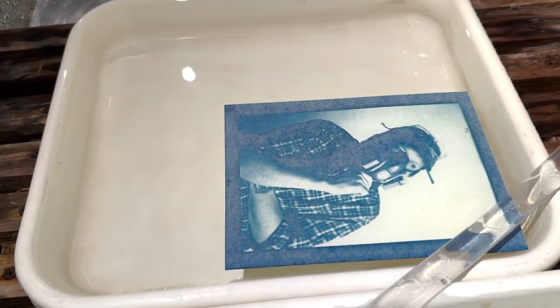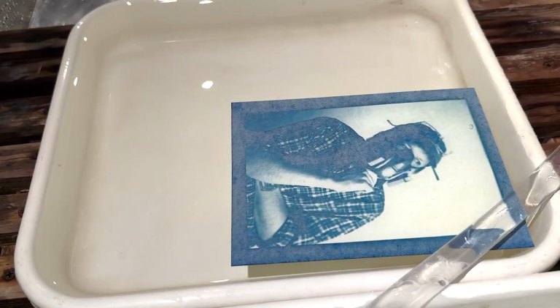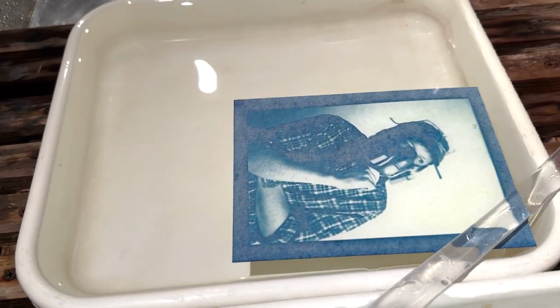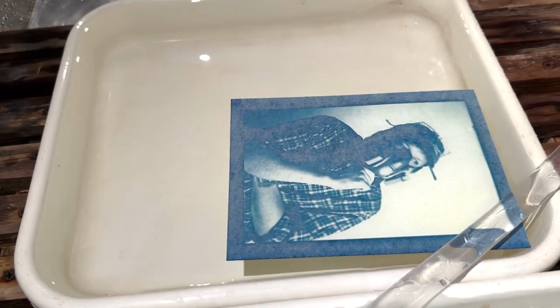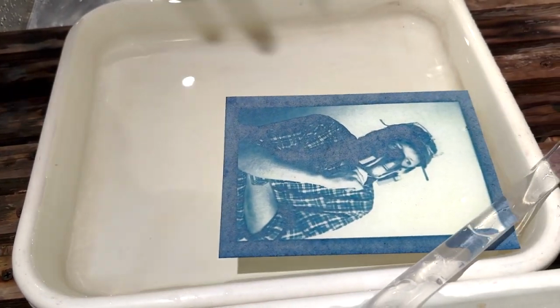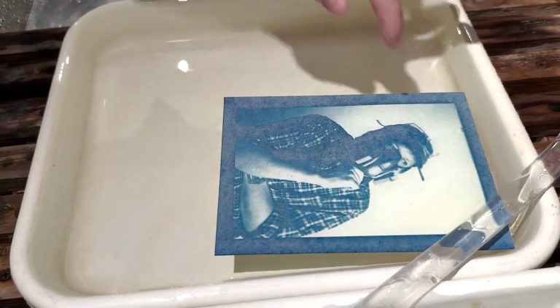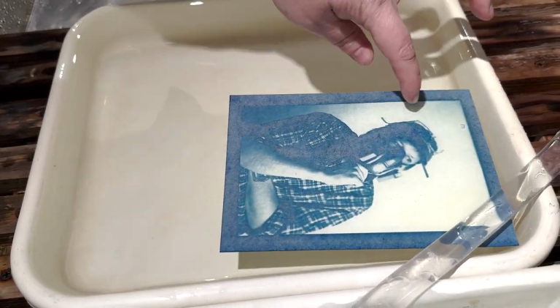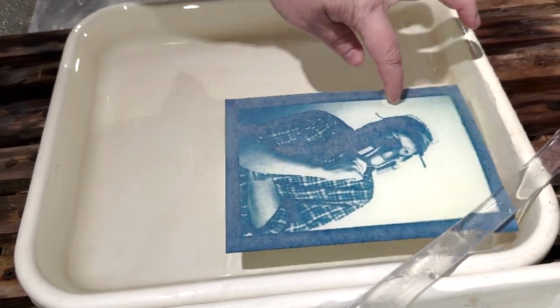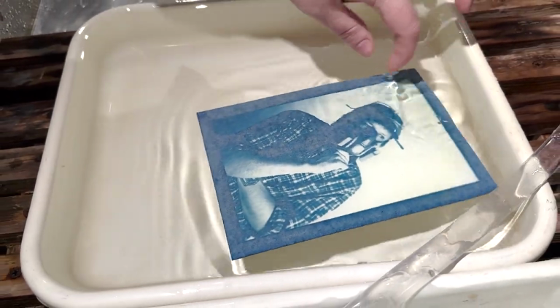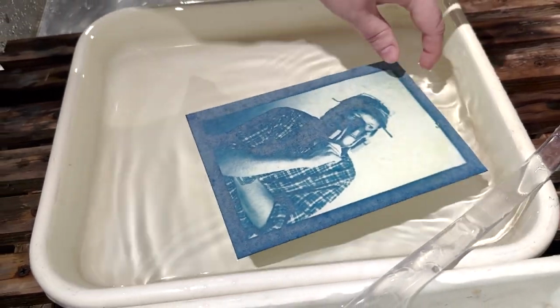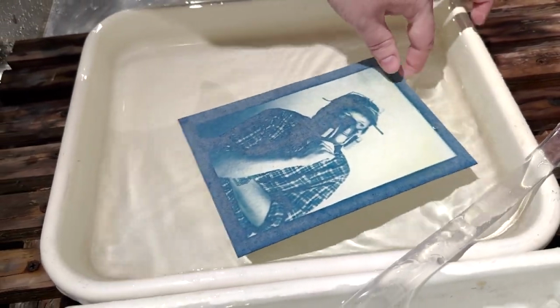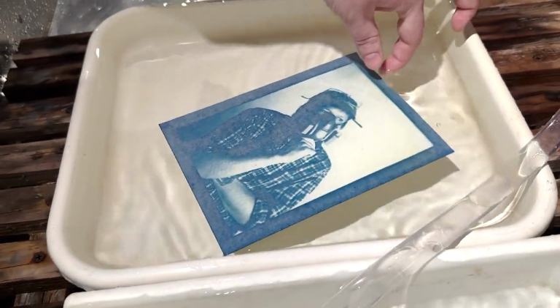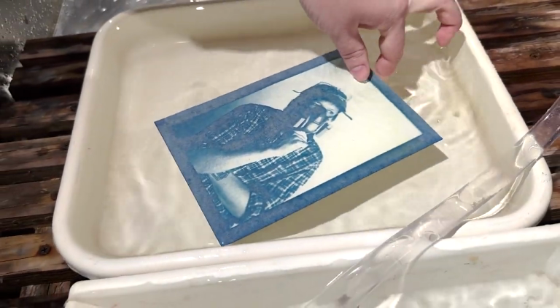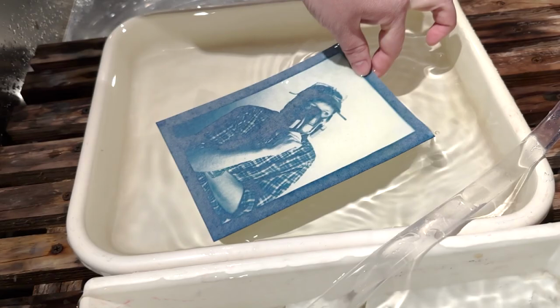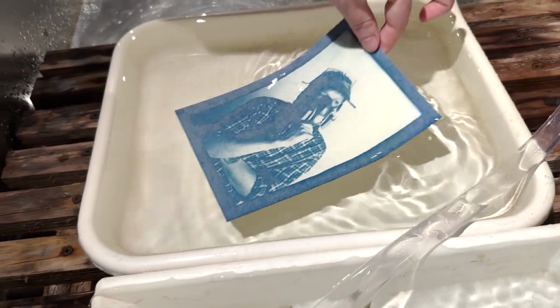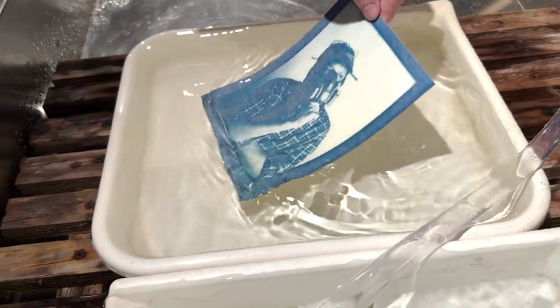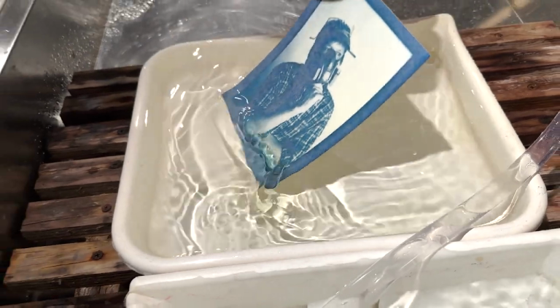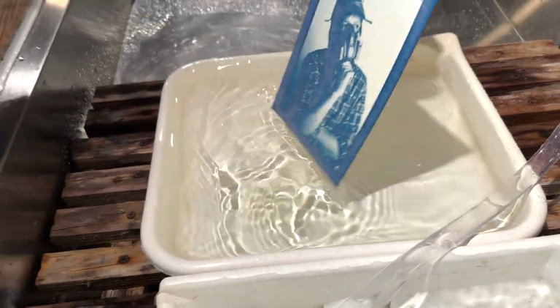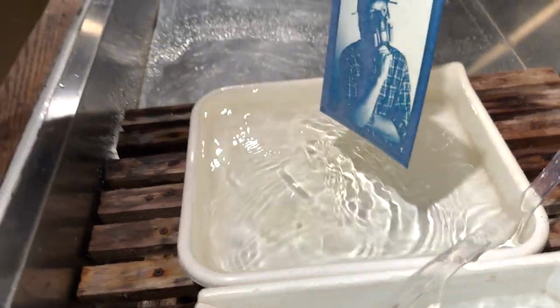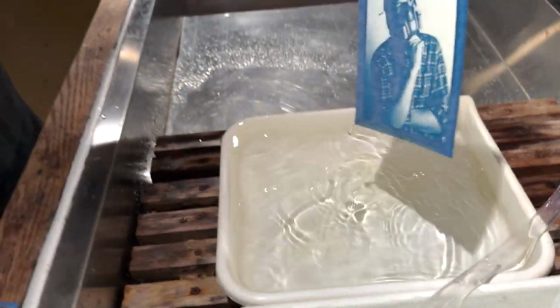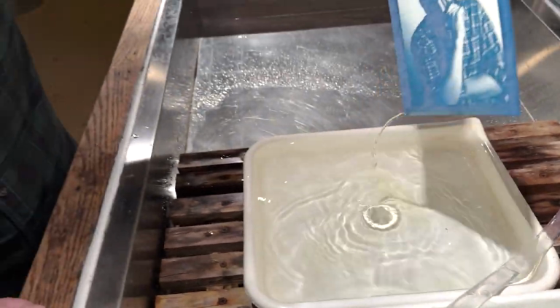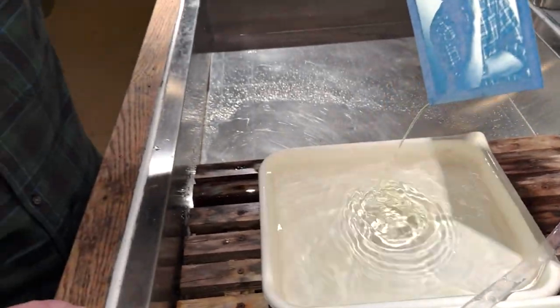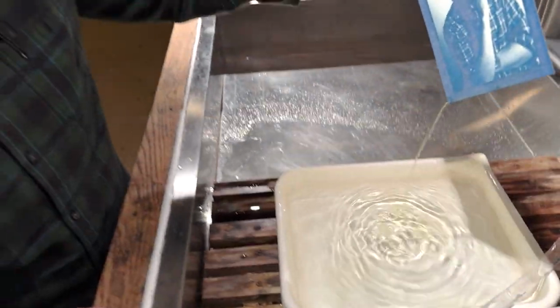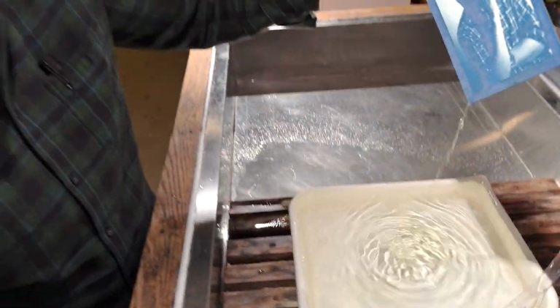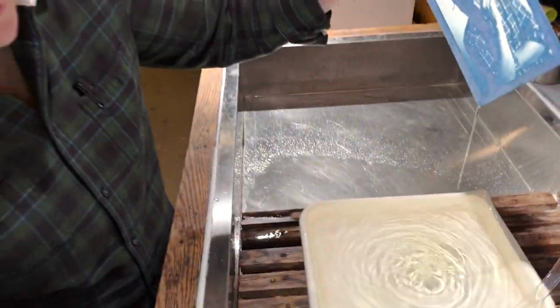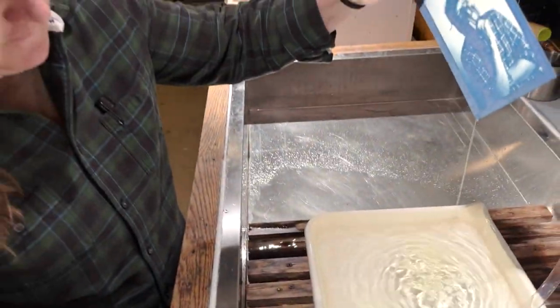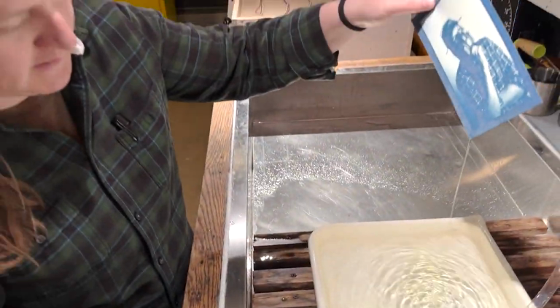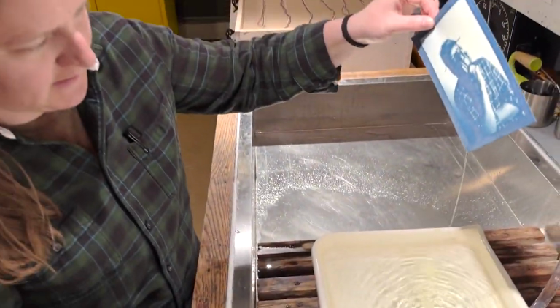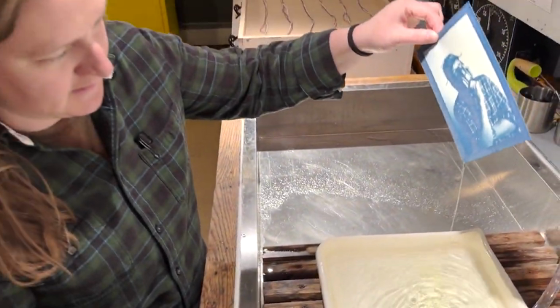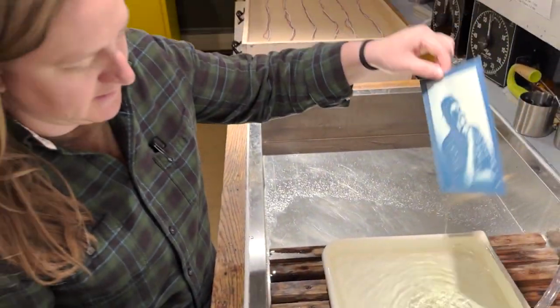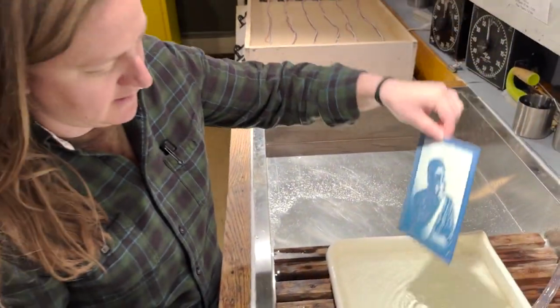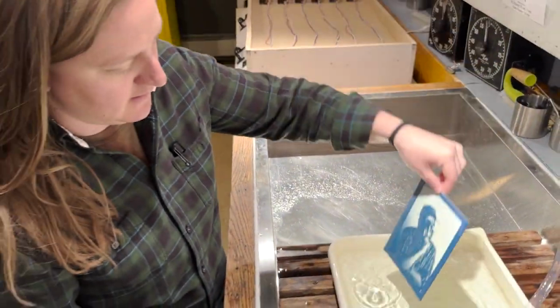And then you'll see the excess chemistry come off. It's nice and yellow.